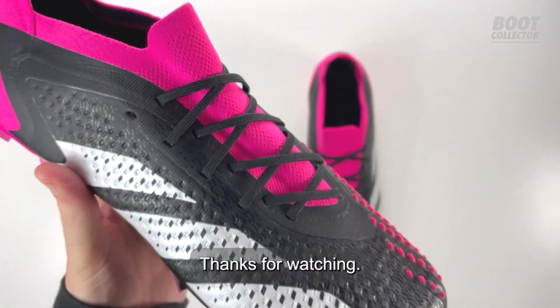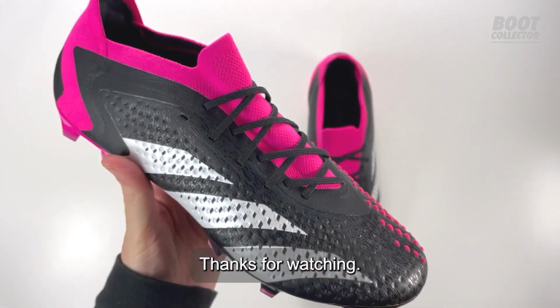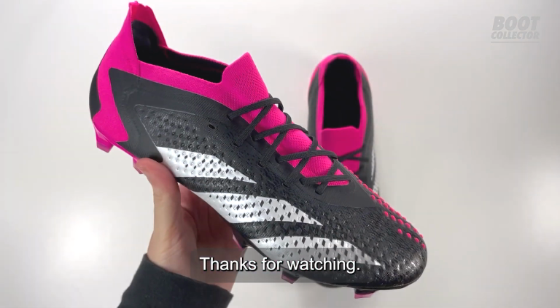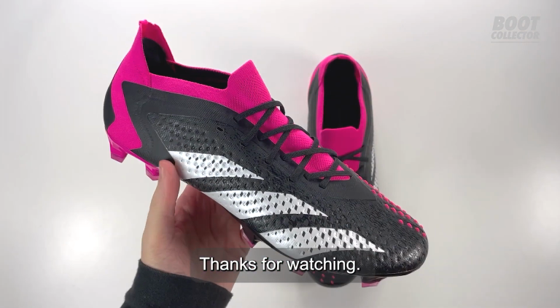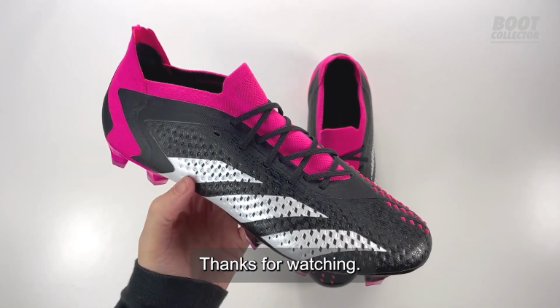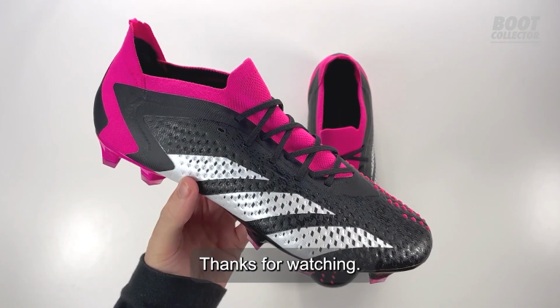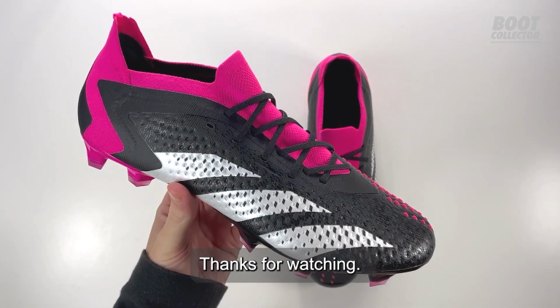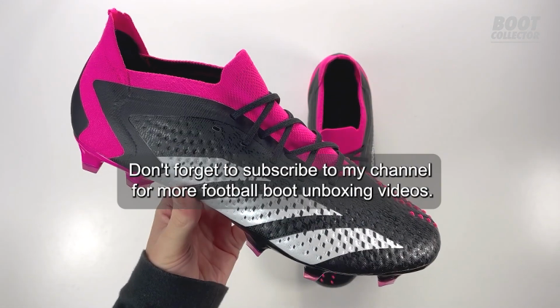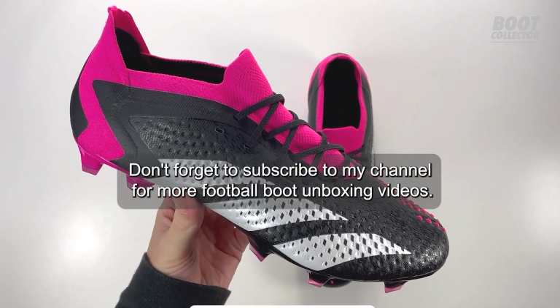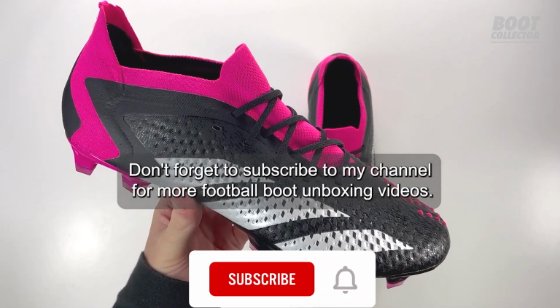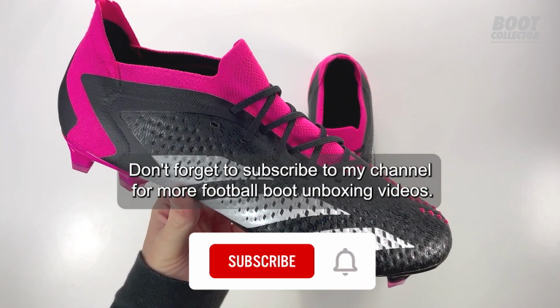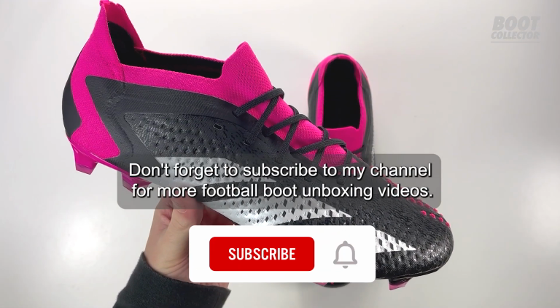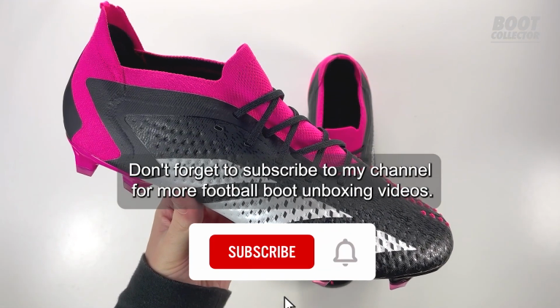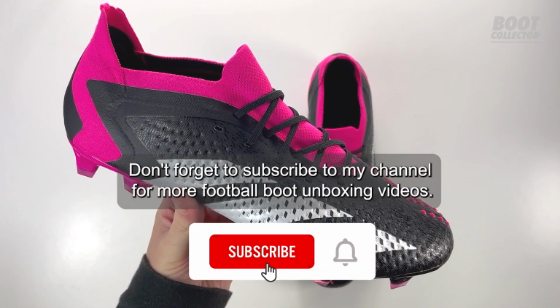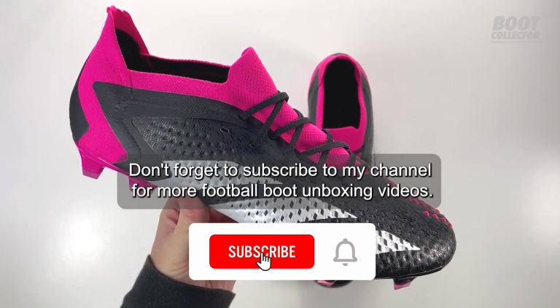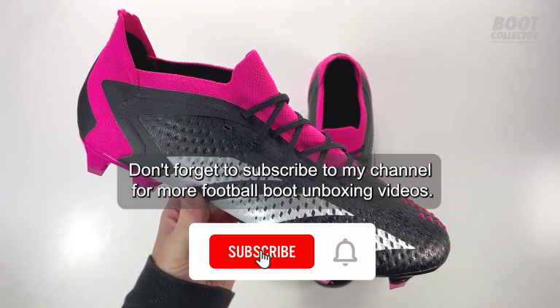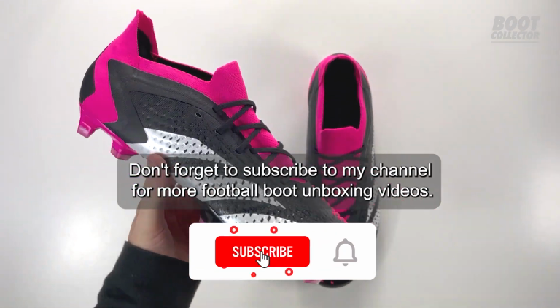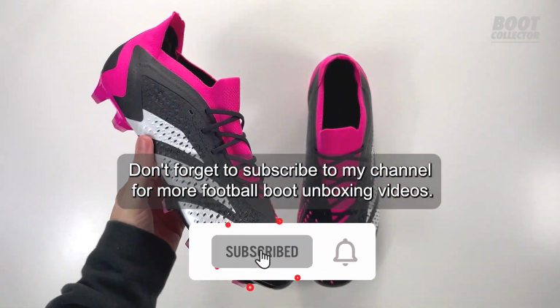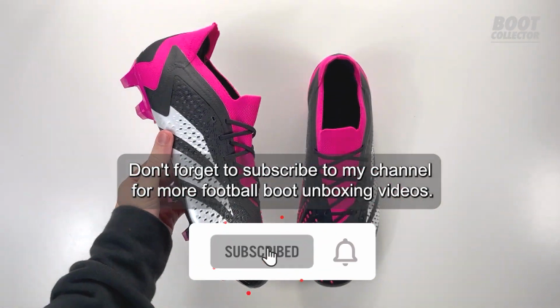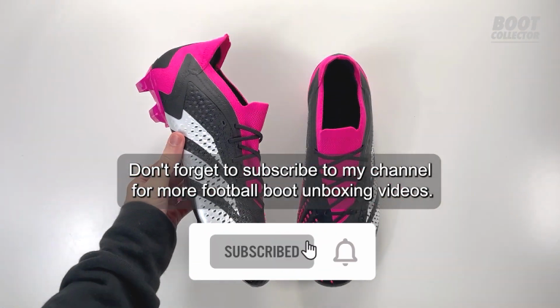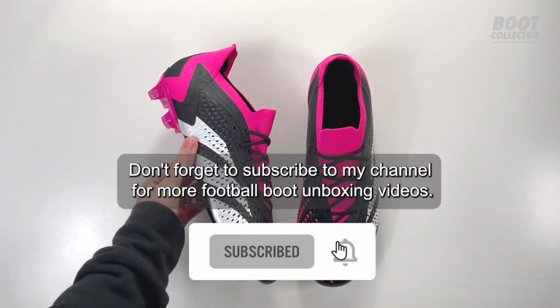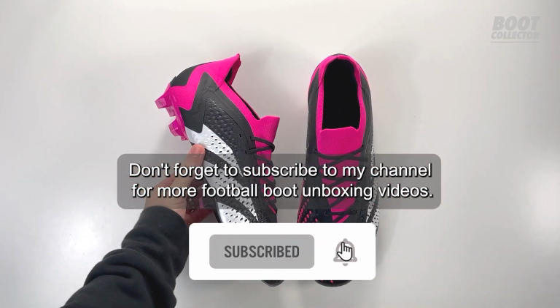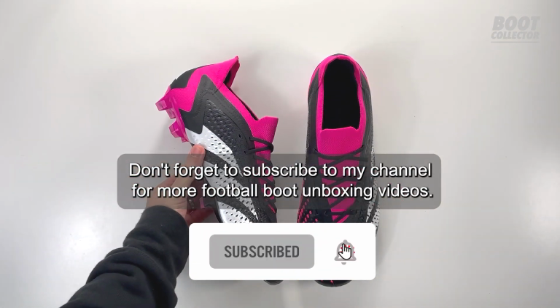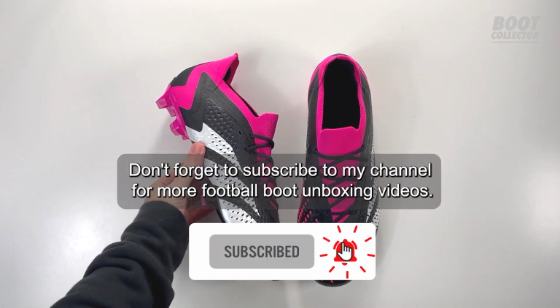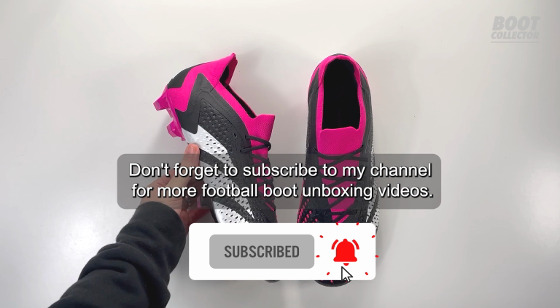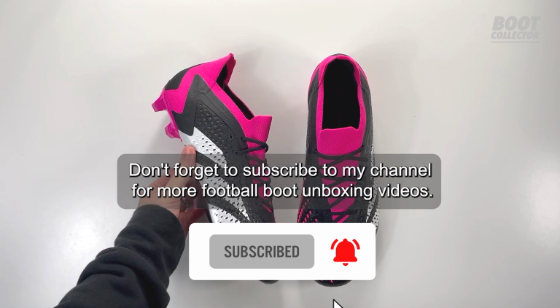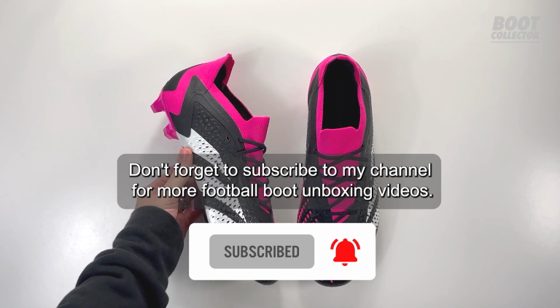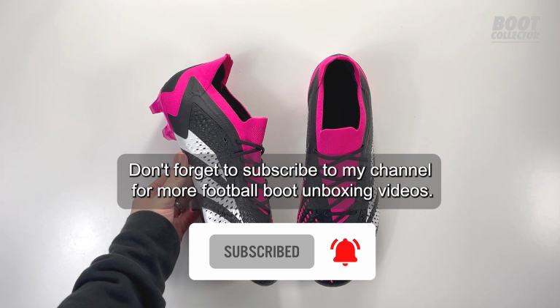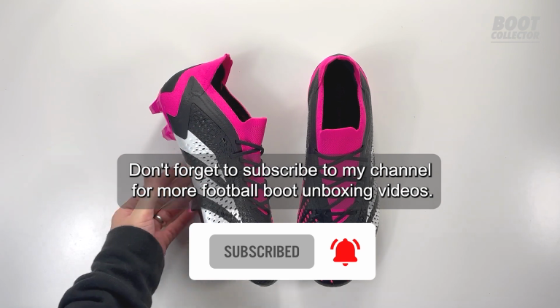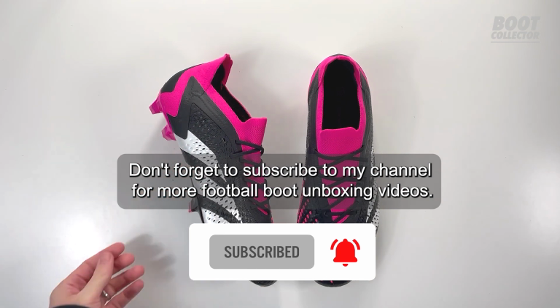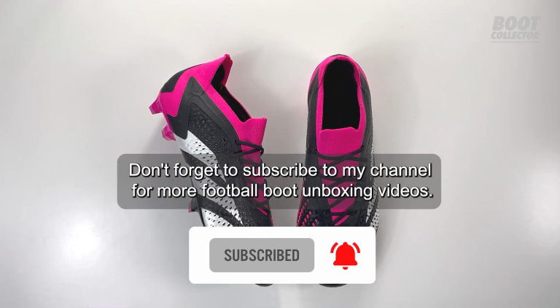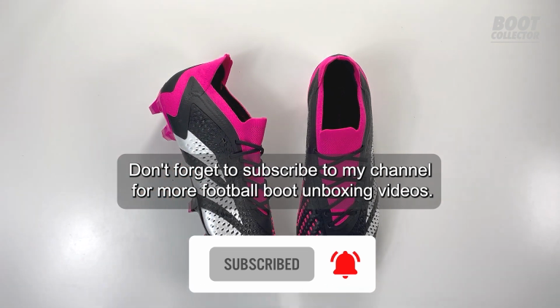Thanks for watching. Don't forget to subscribe to my channel for more football boot unboxing videos.